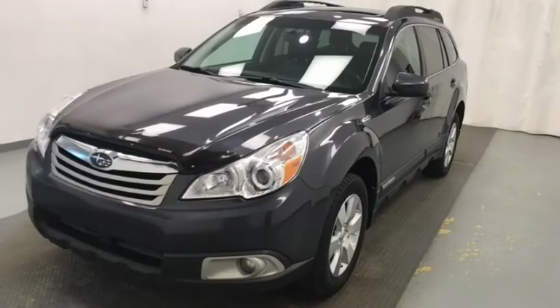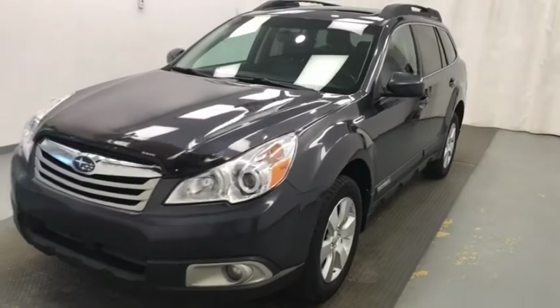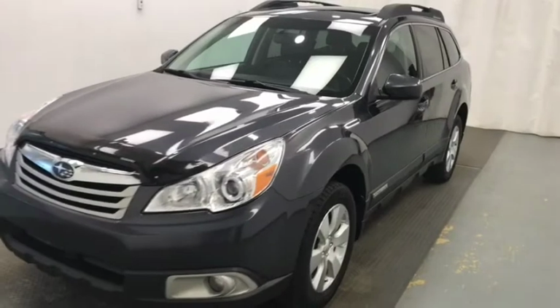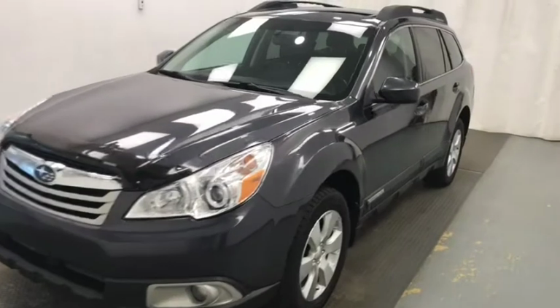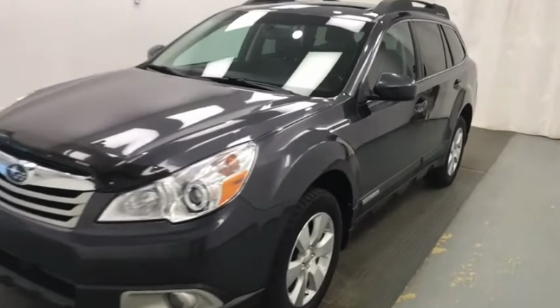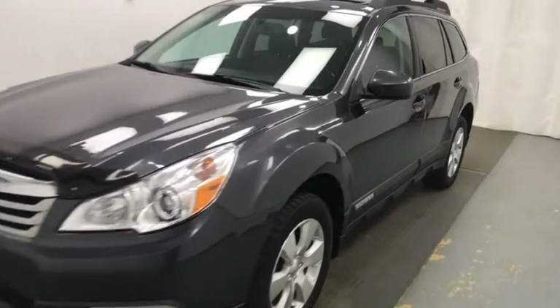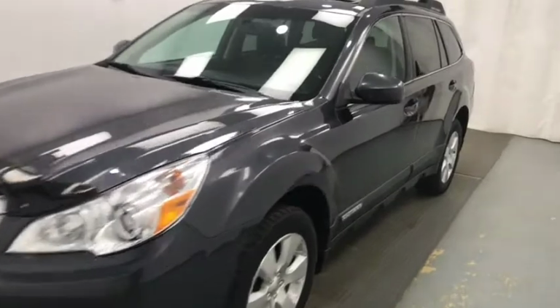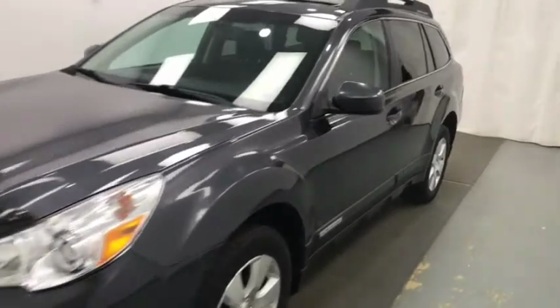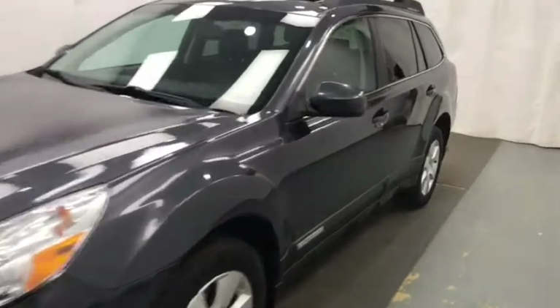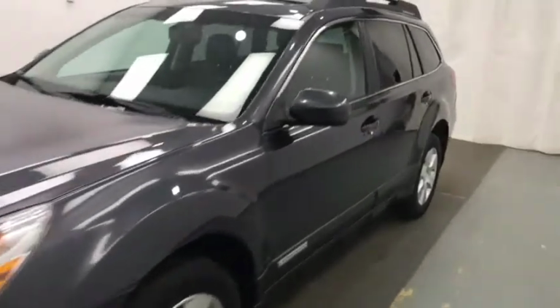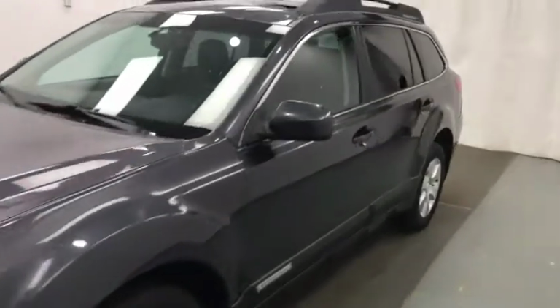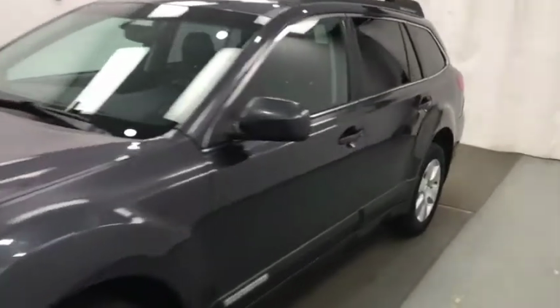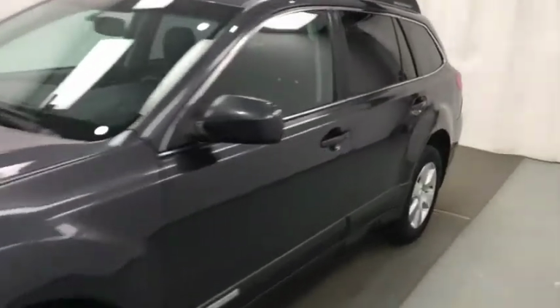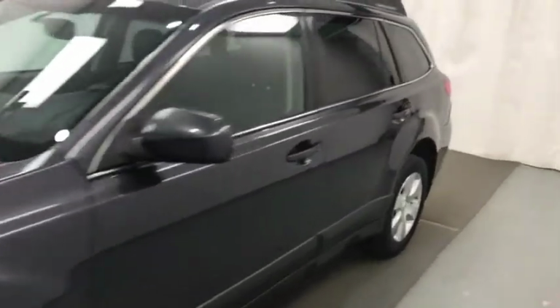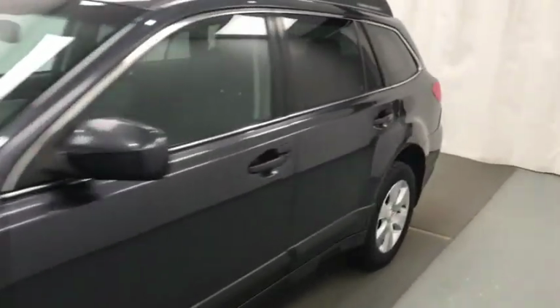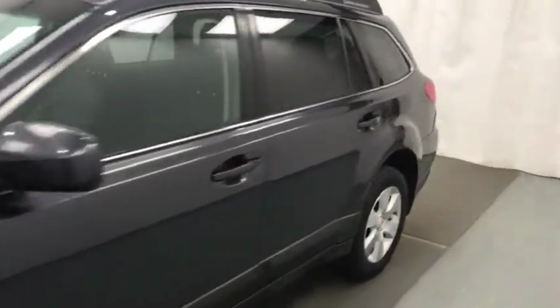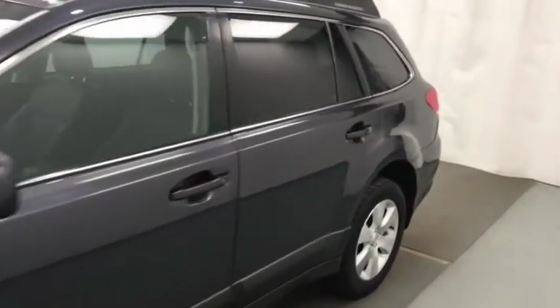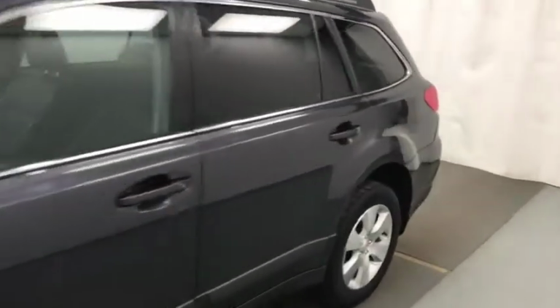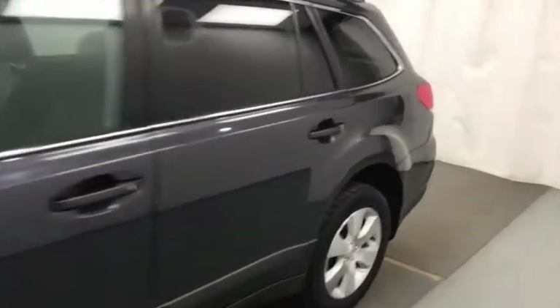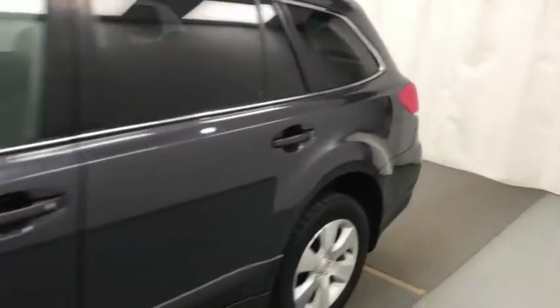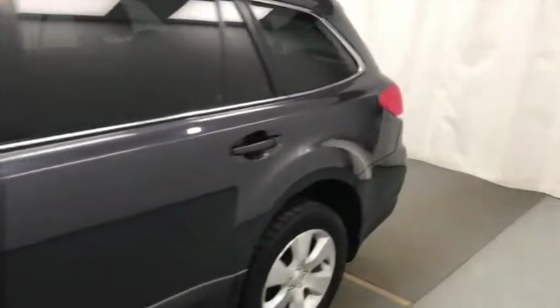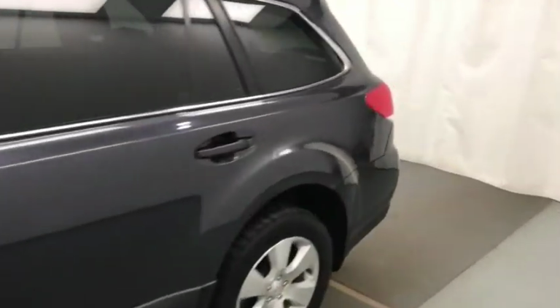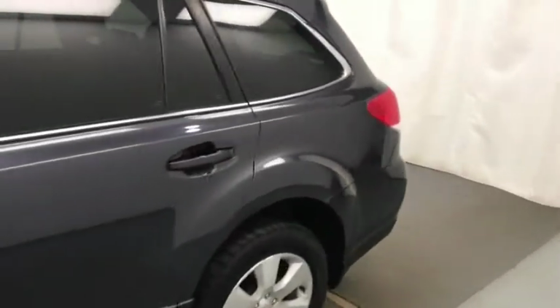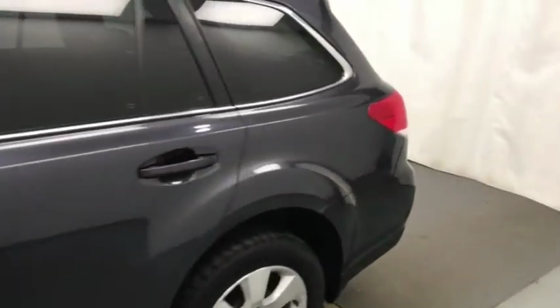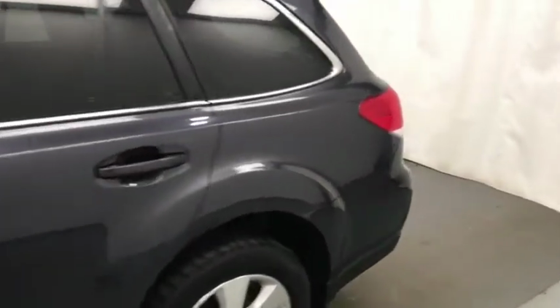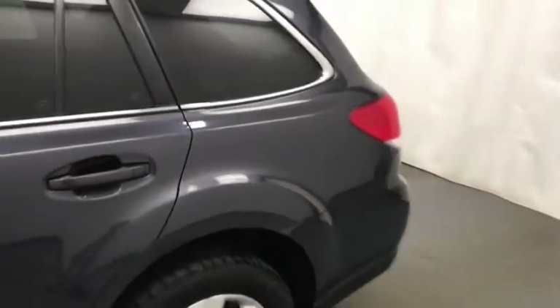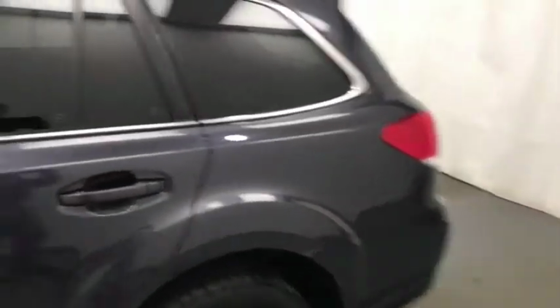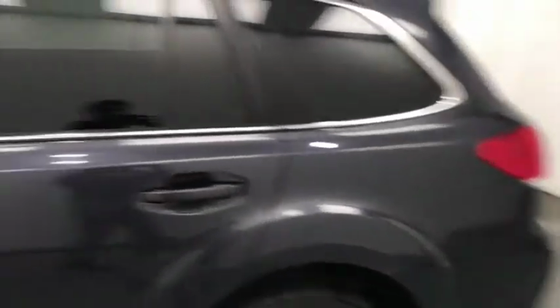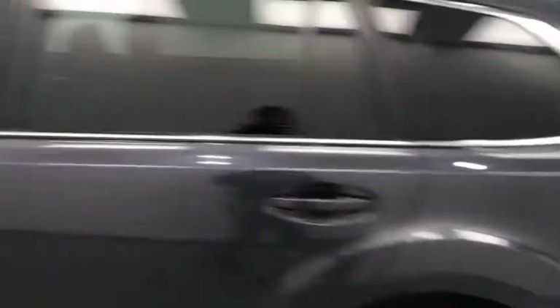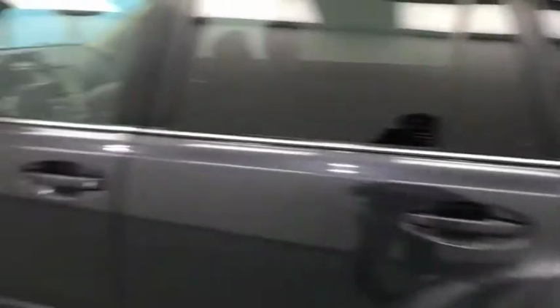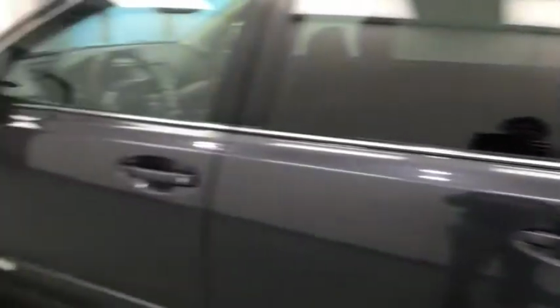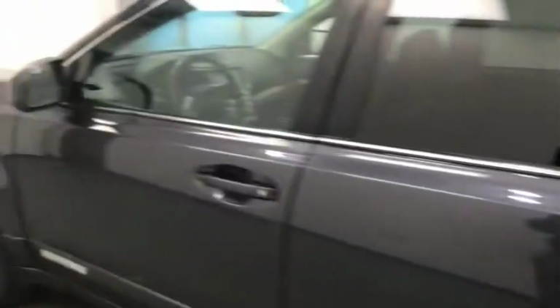Today we're reviewing stock number 110-050 on a 2011 Subaru Outback. Our exterior colour is grey.